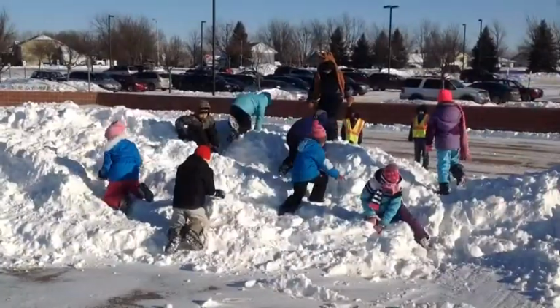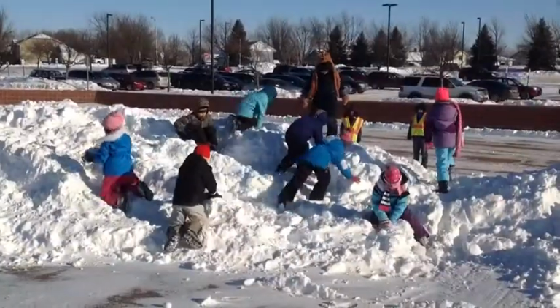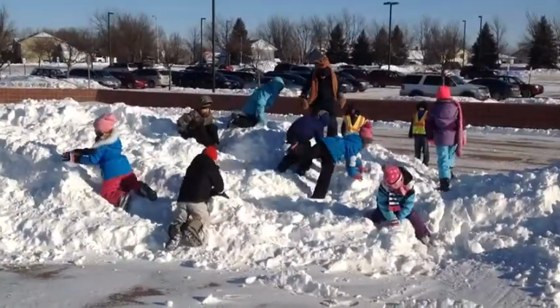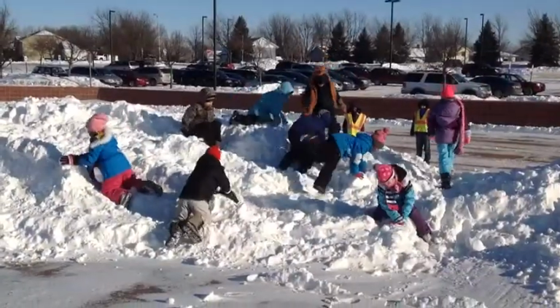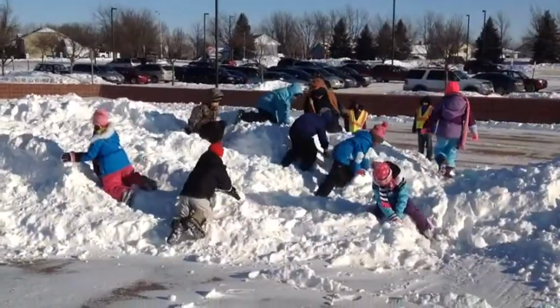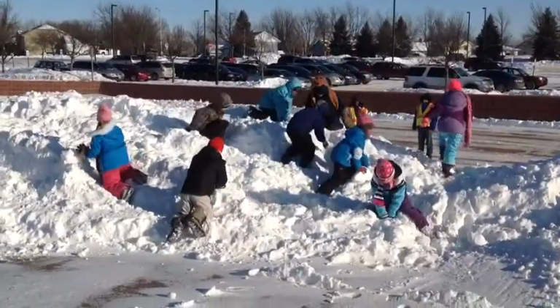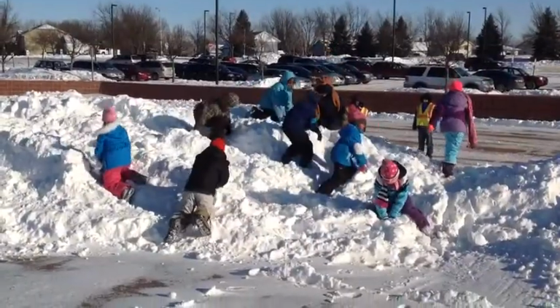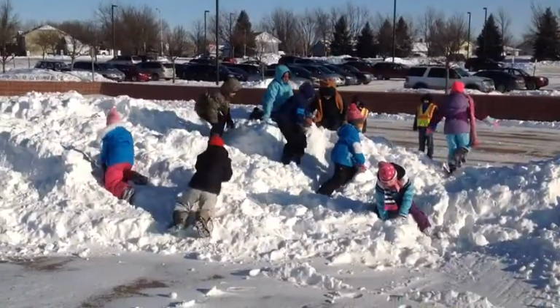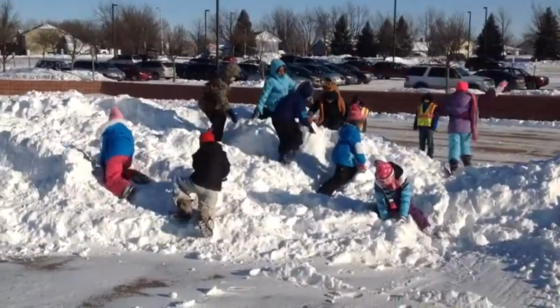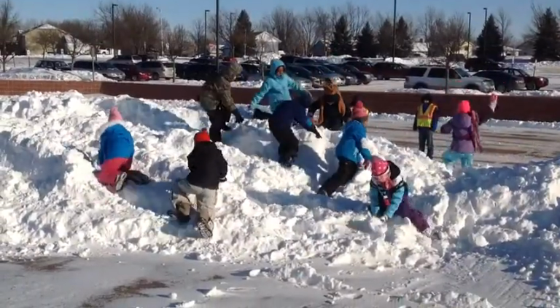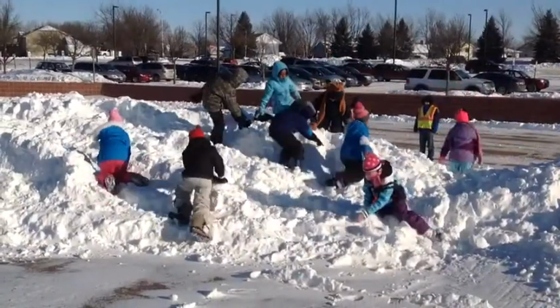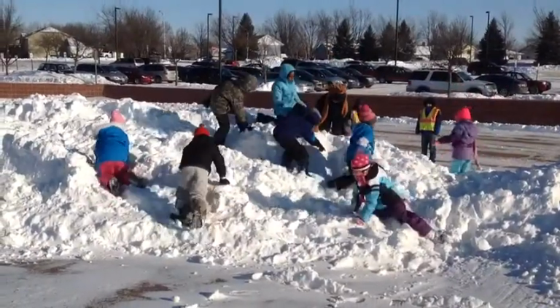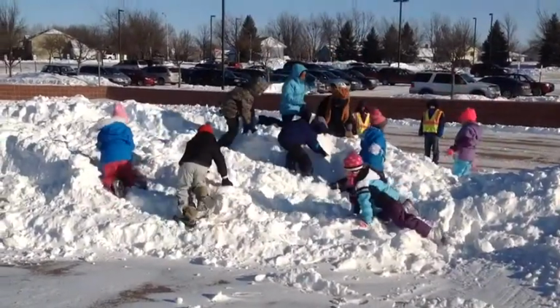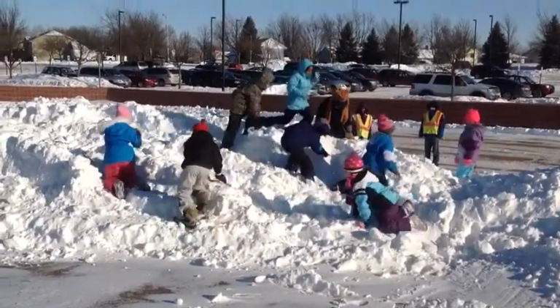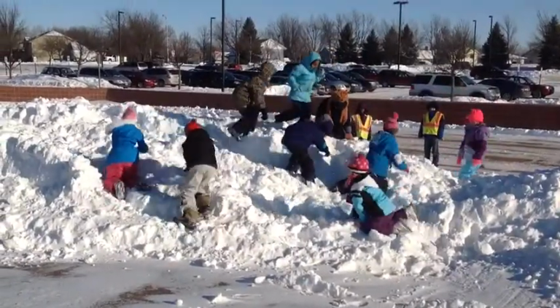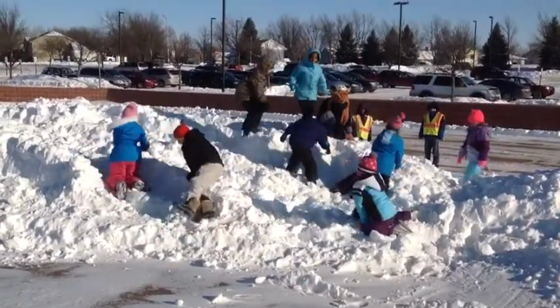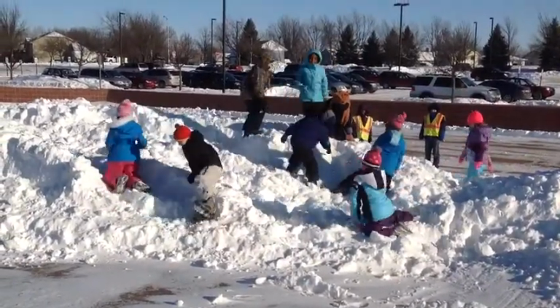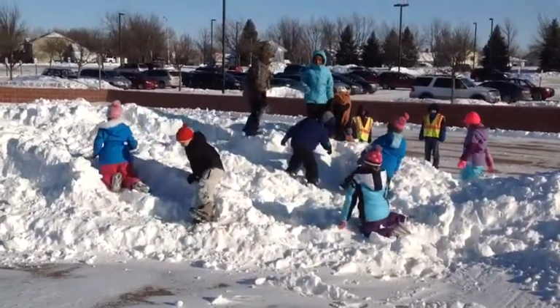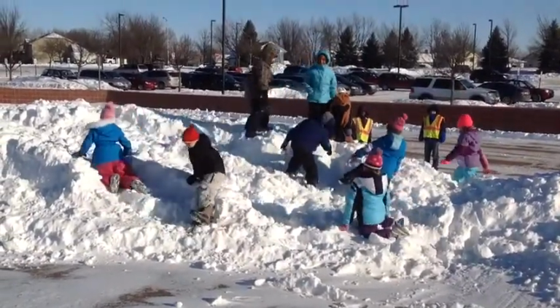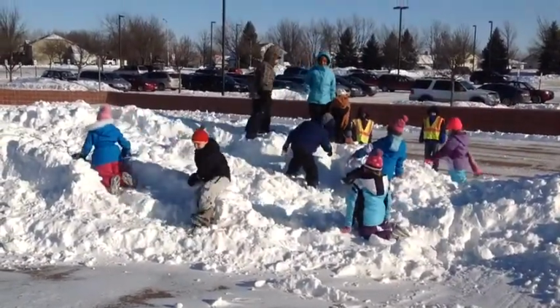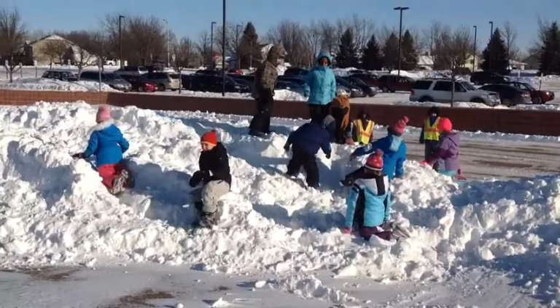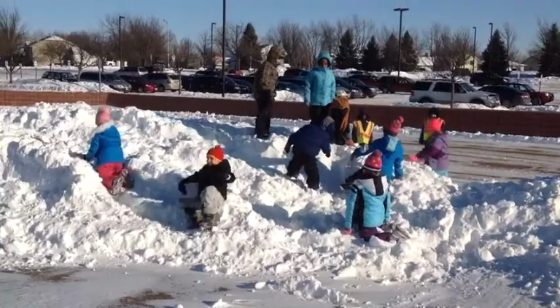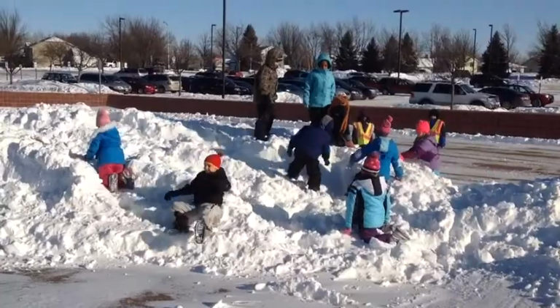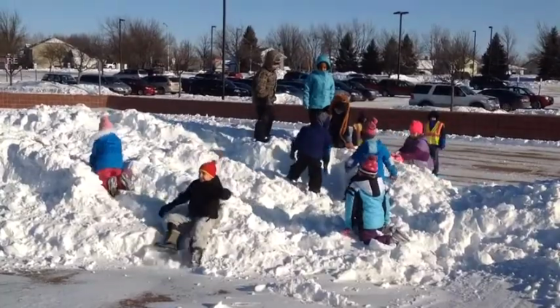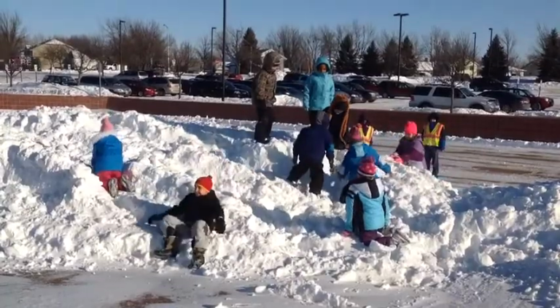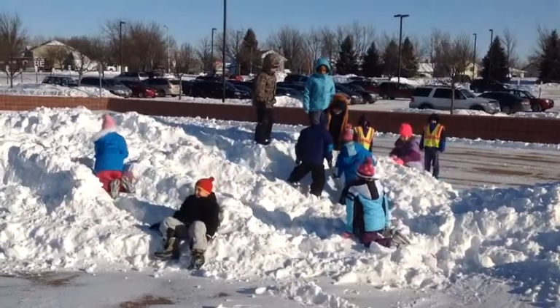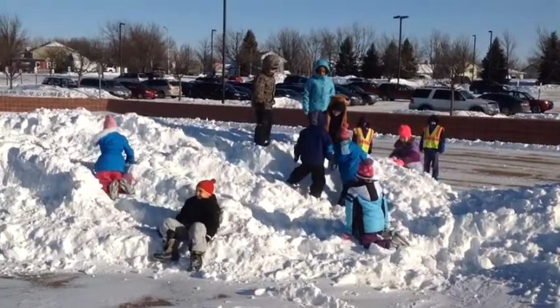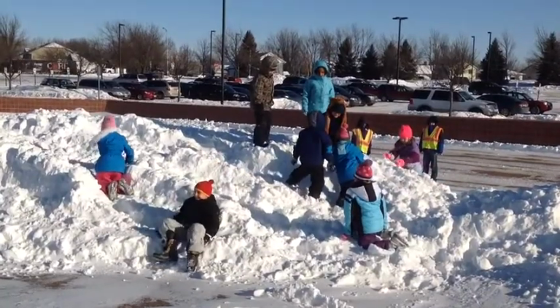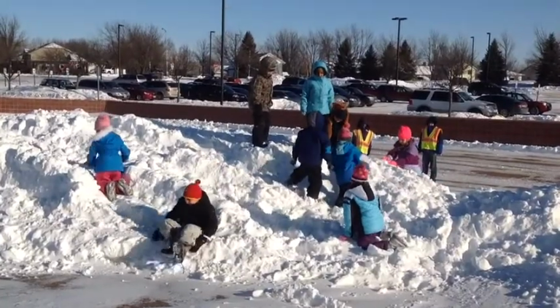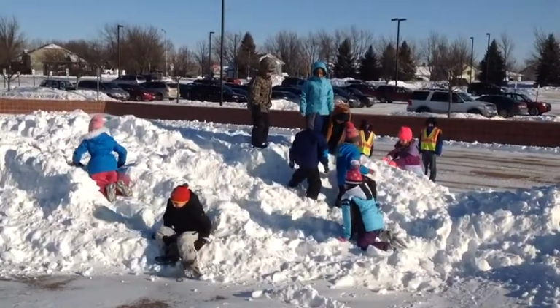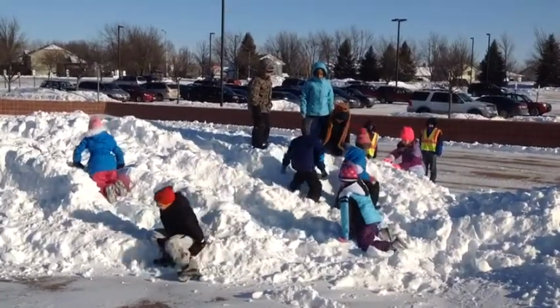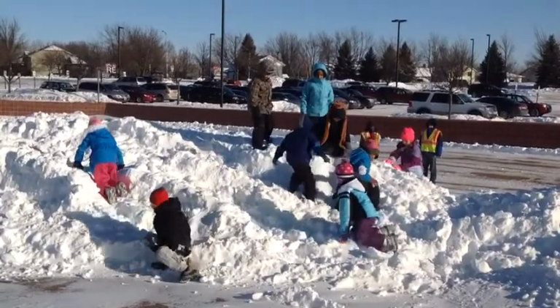When we work together to follow the rules on the playground, everyone can have fun and be safe in the snow.